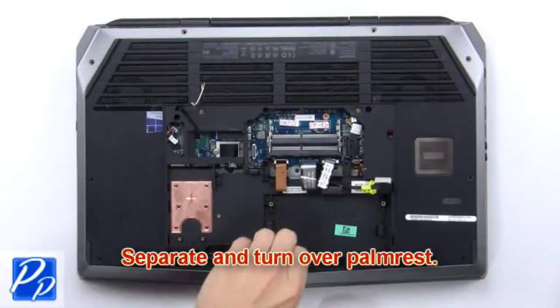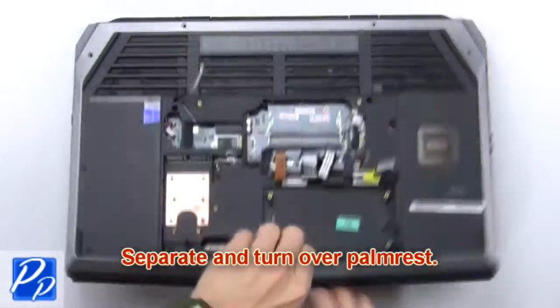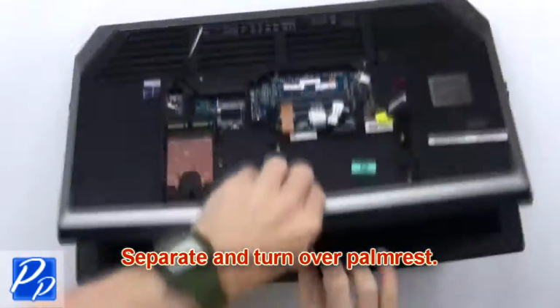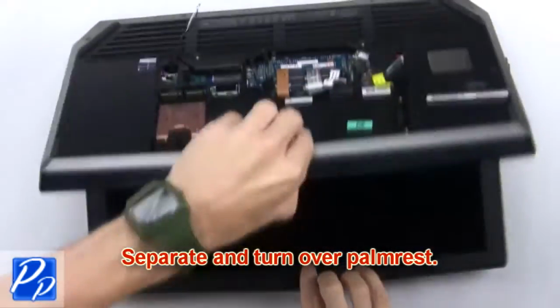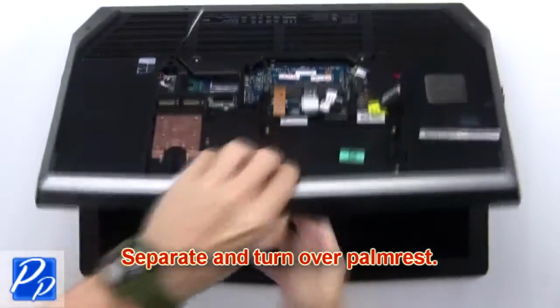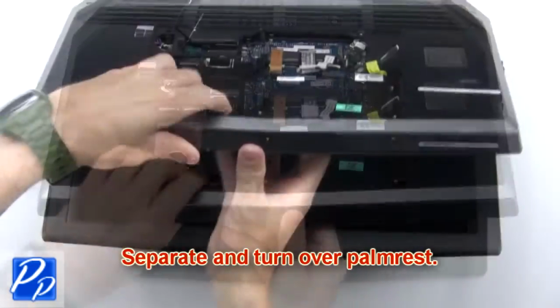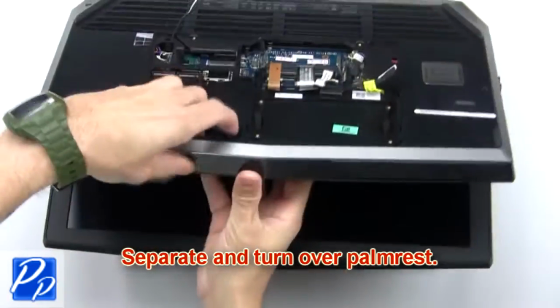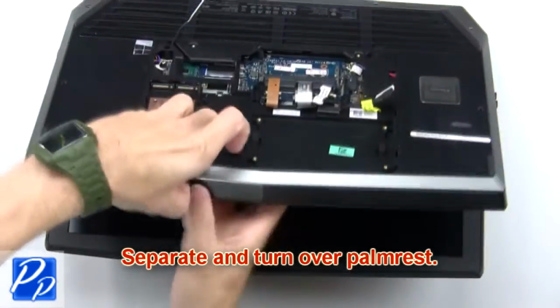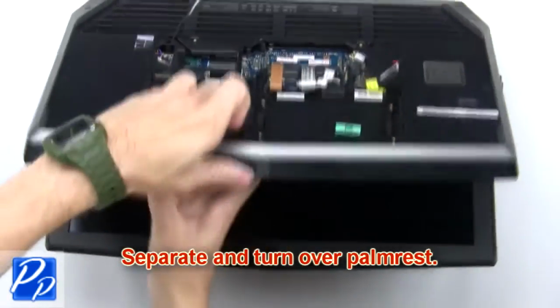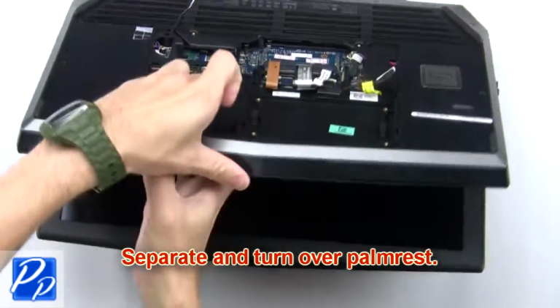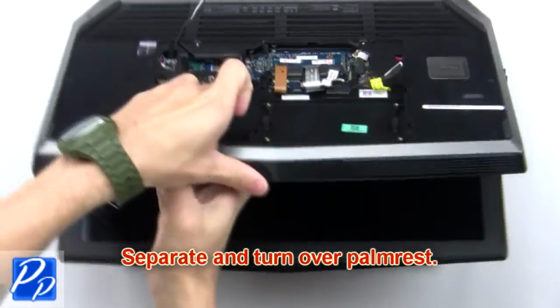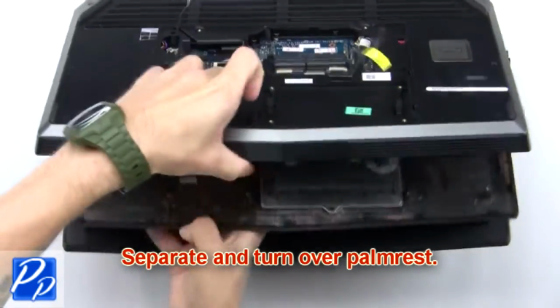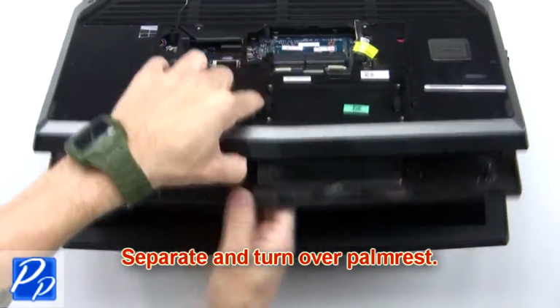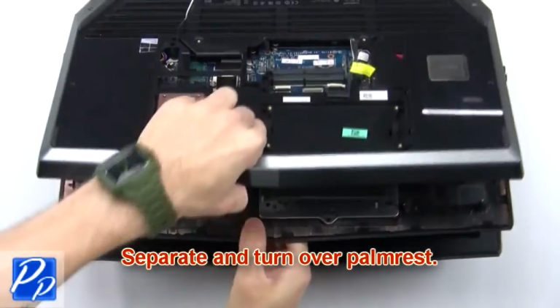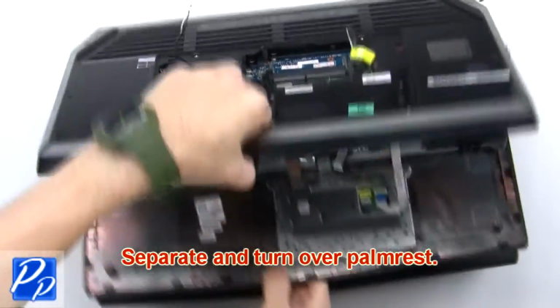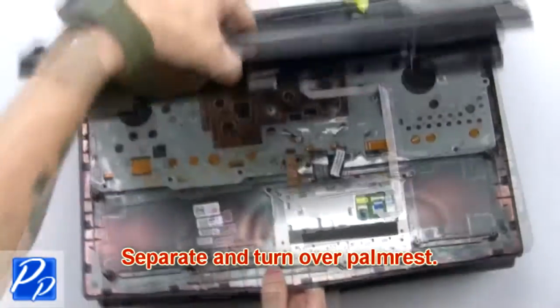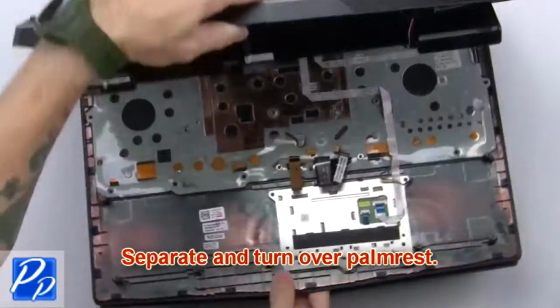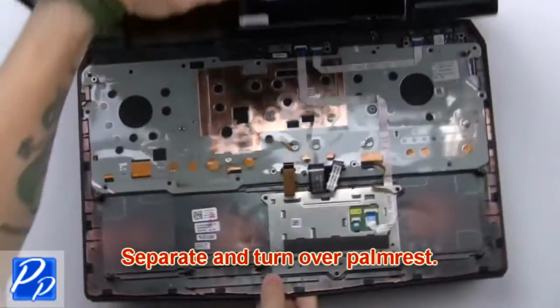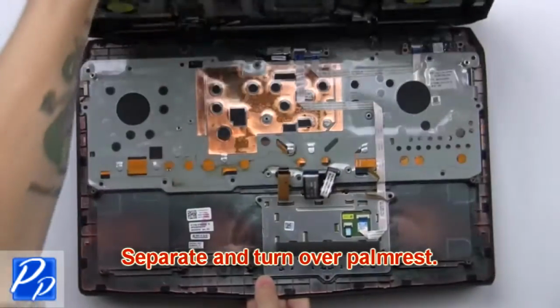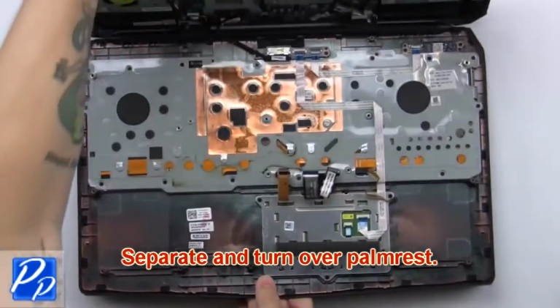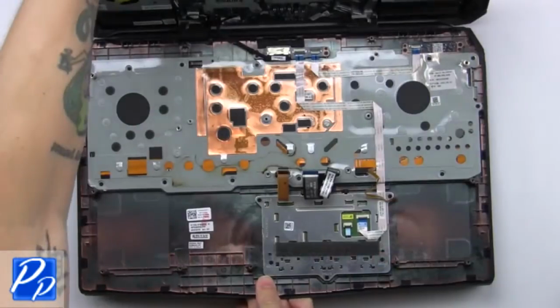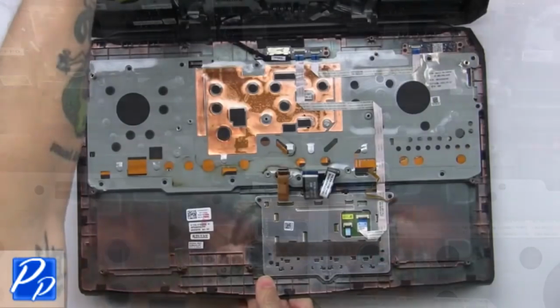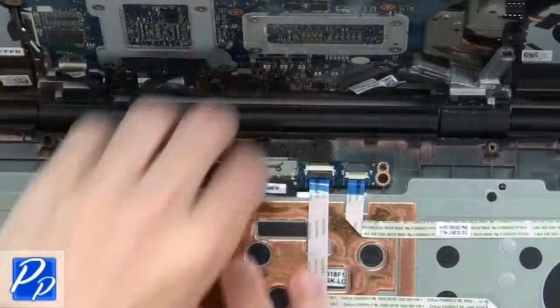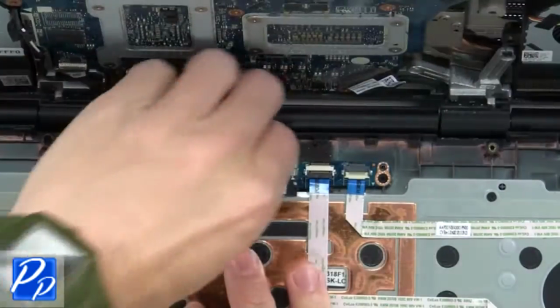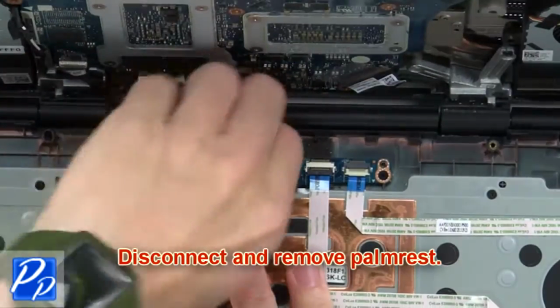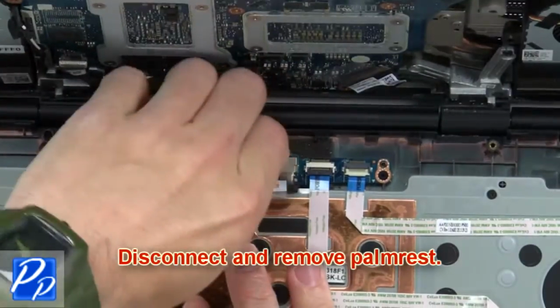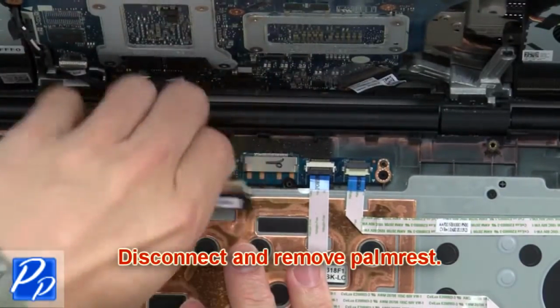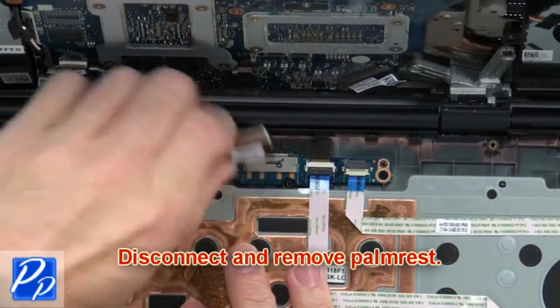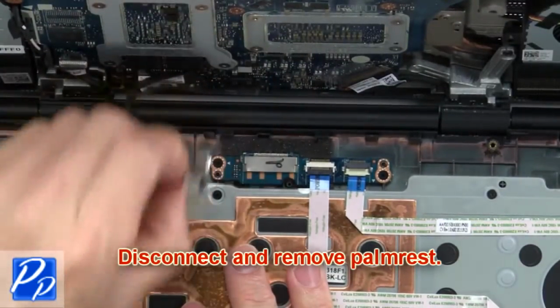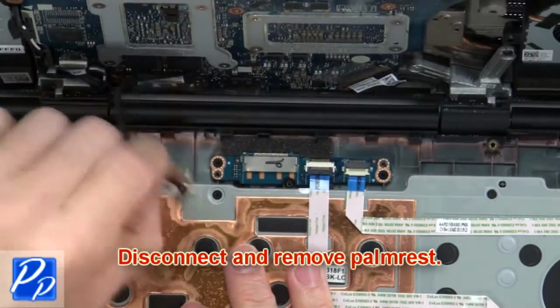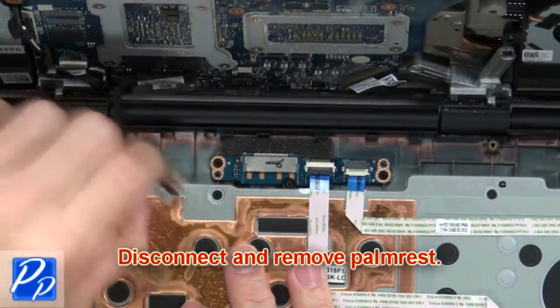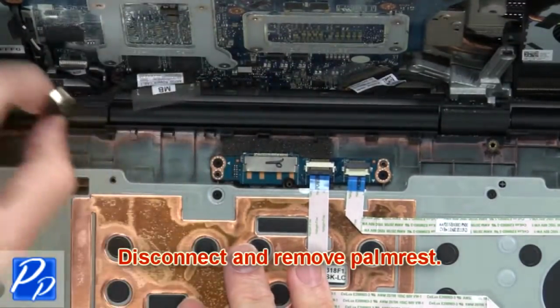Now separate and turn over the palm rest. Then disconnect and remove the palm rest.